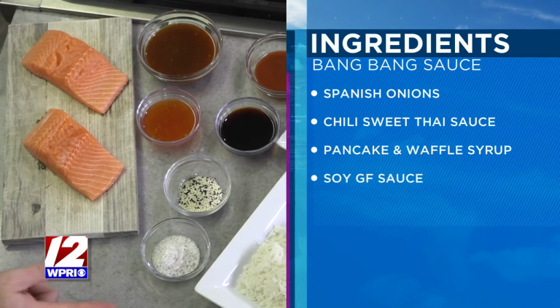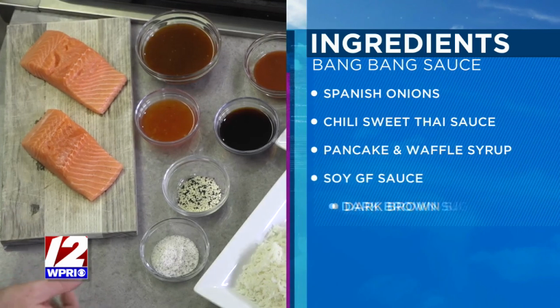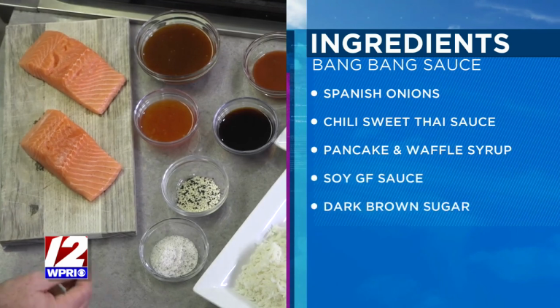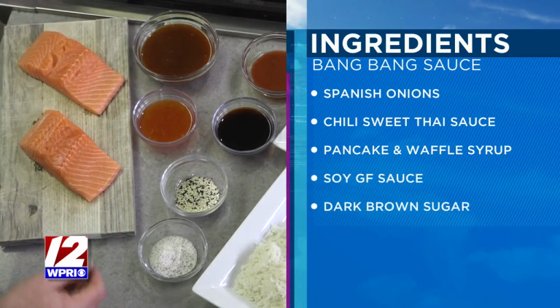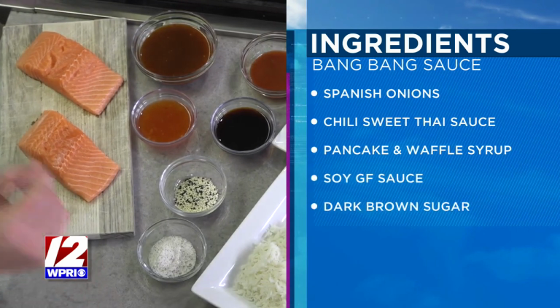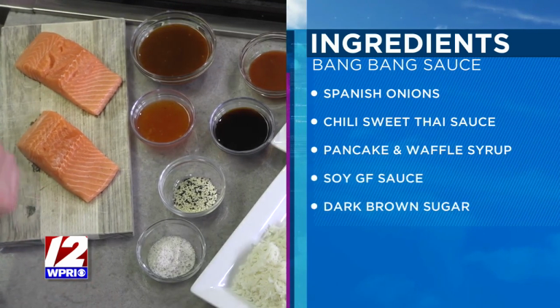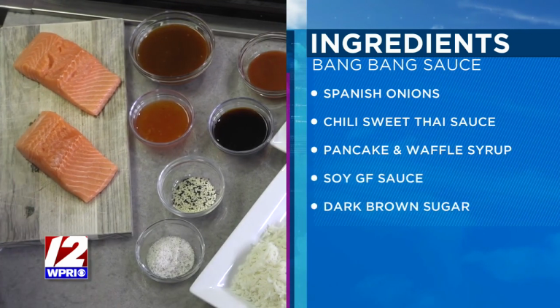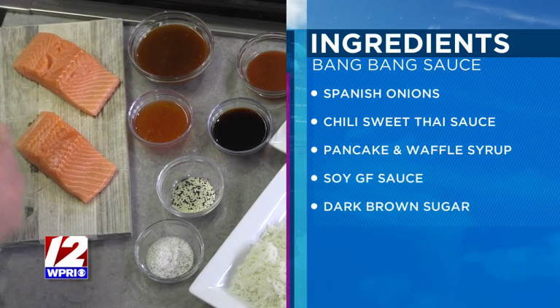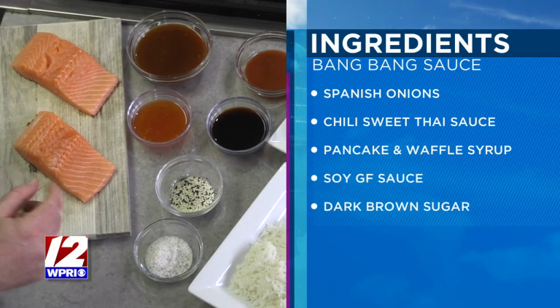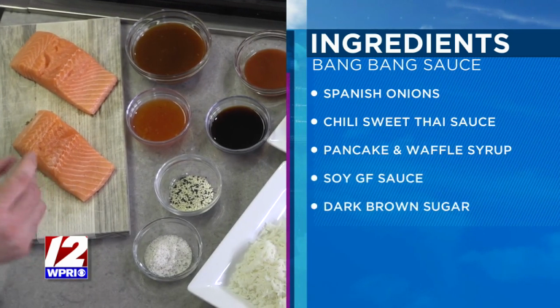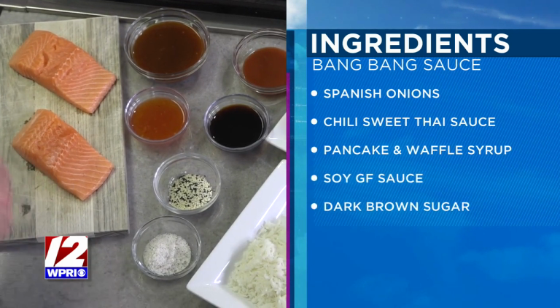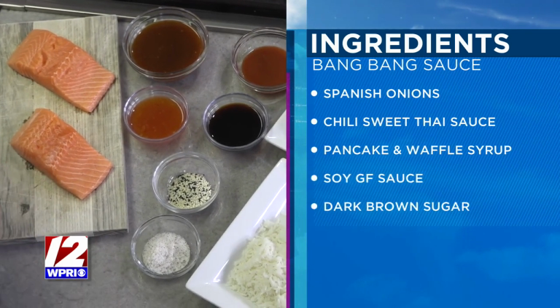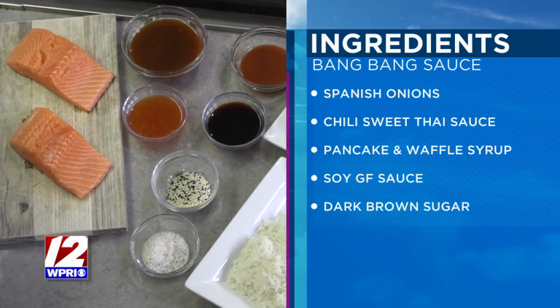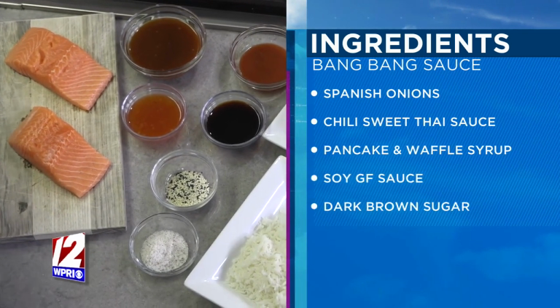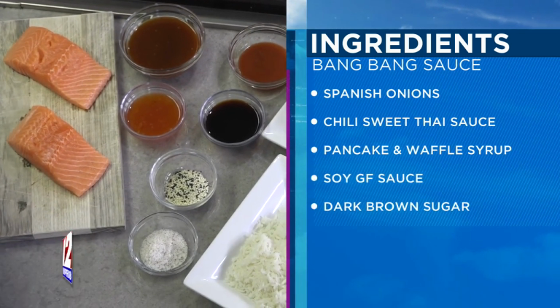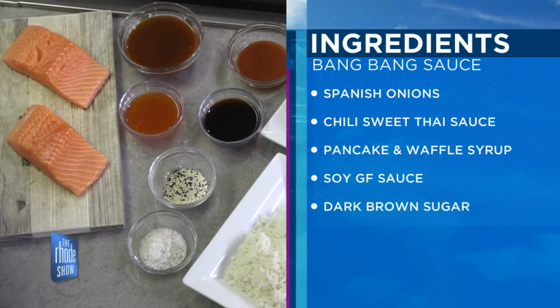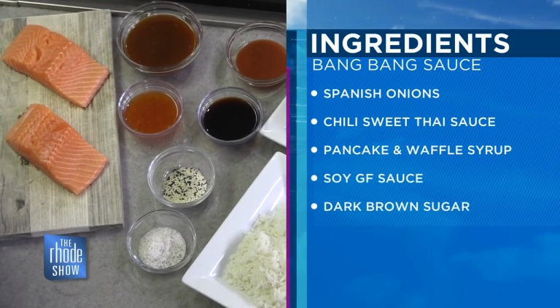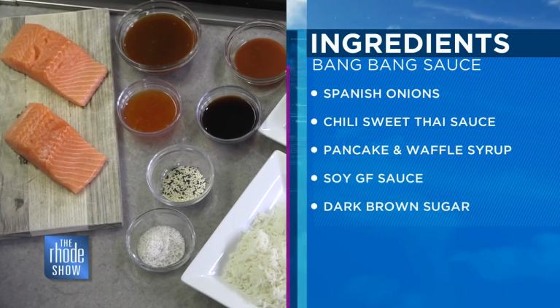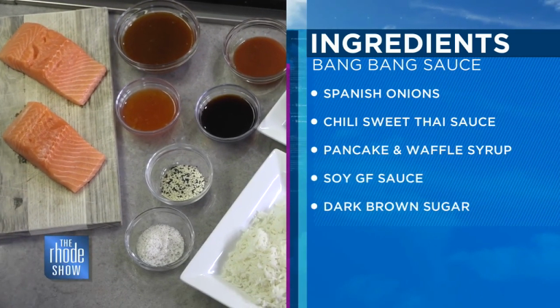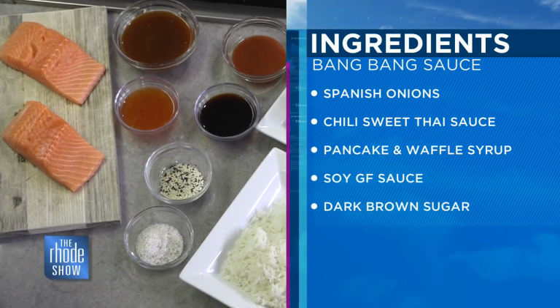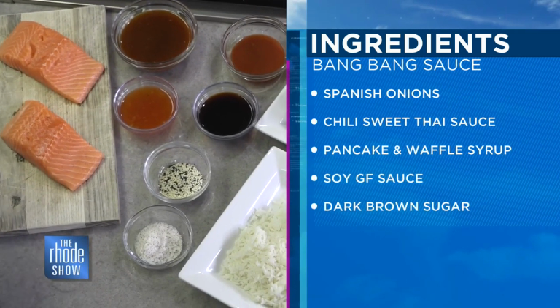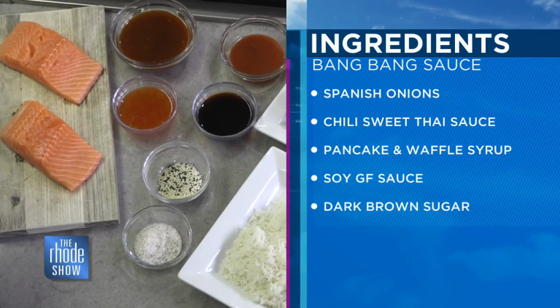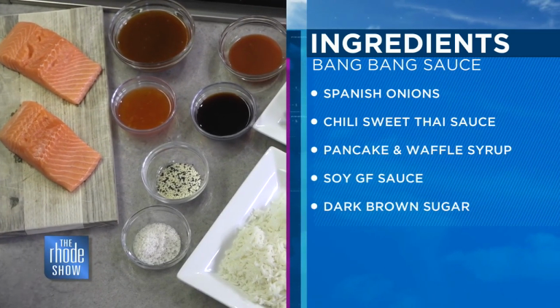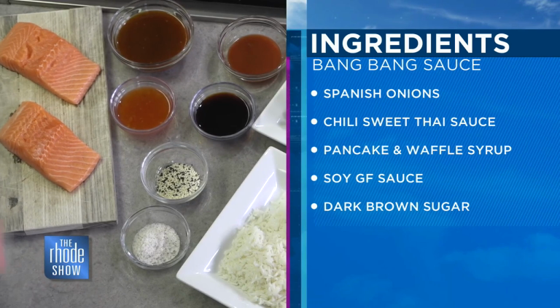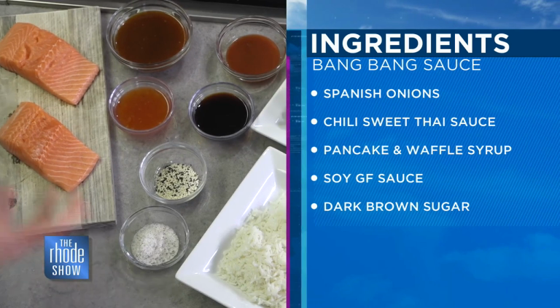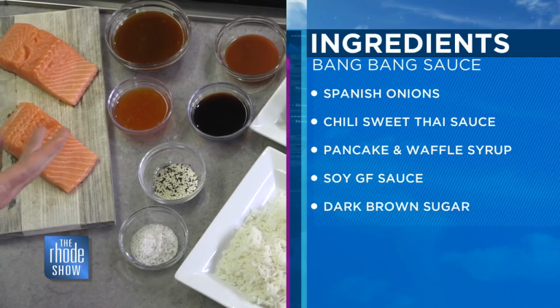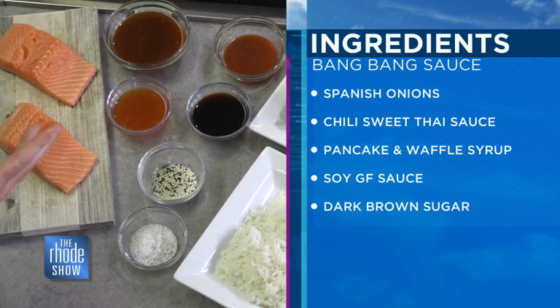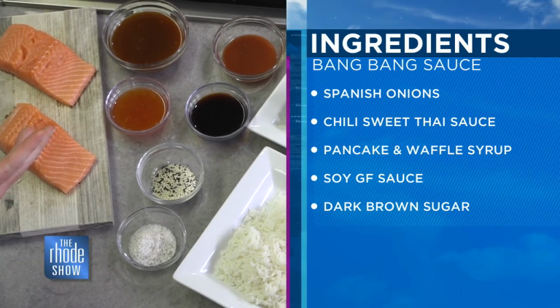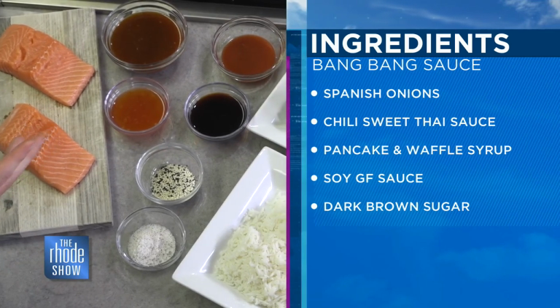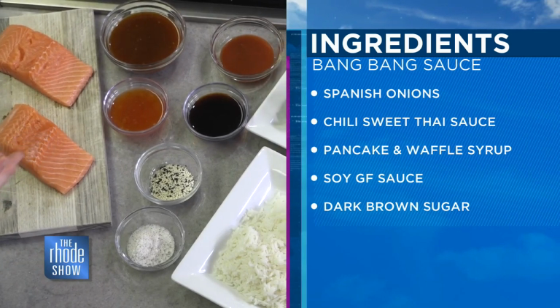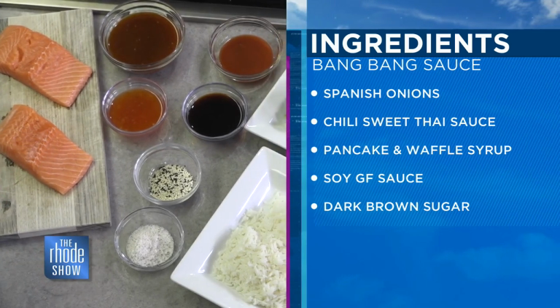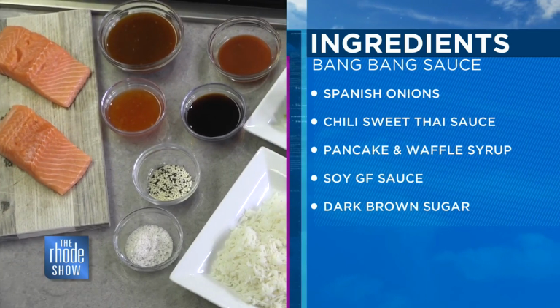Fresh jasmine rice, some ingredients for our broccoli, some matchstick veggies that I brought already, and then all the ingredients to make our wonderful bang bang sauce.